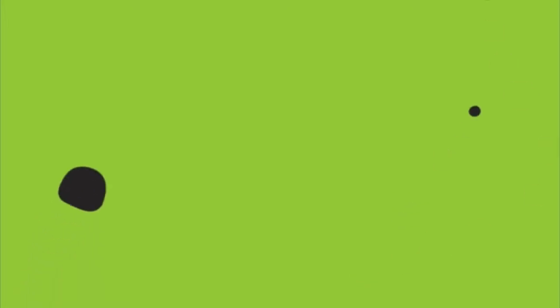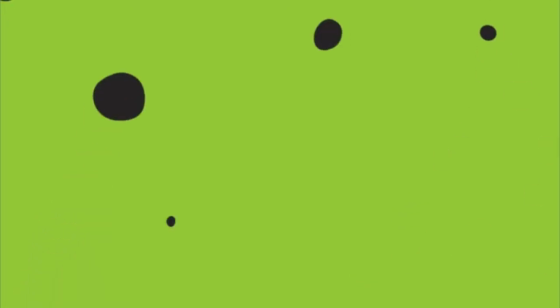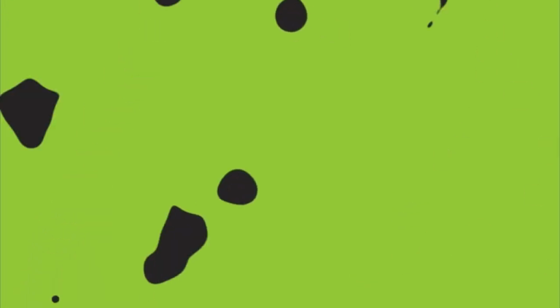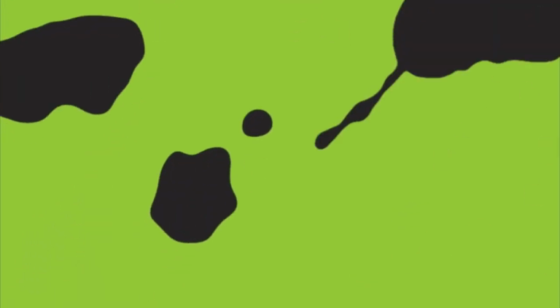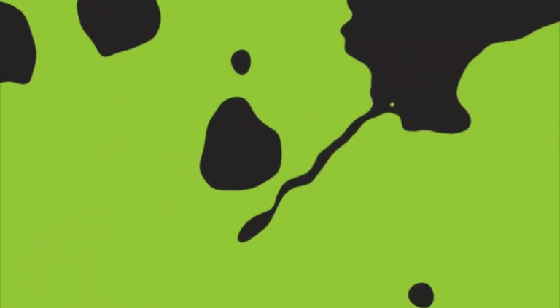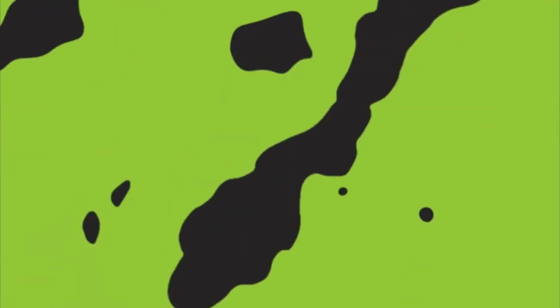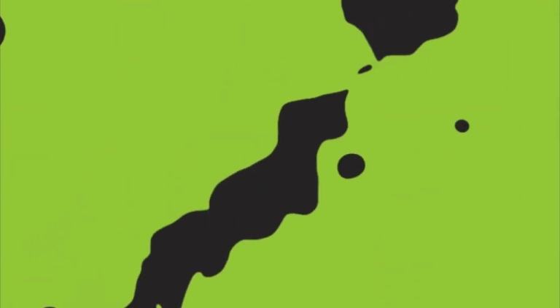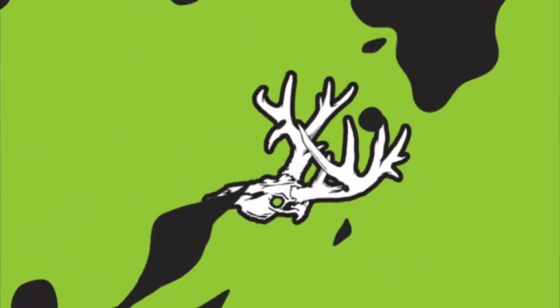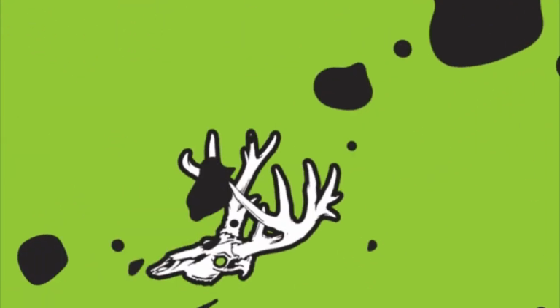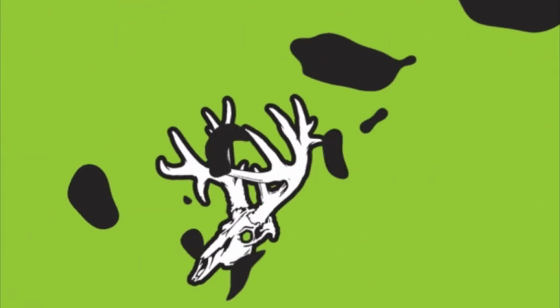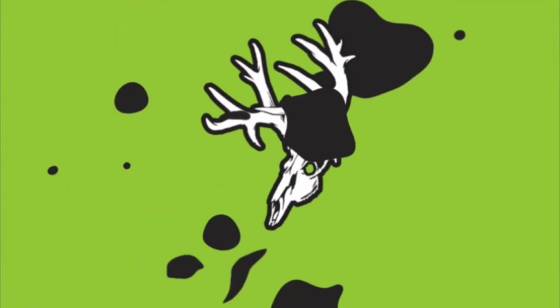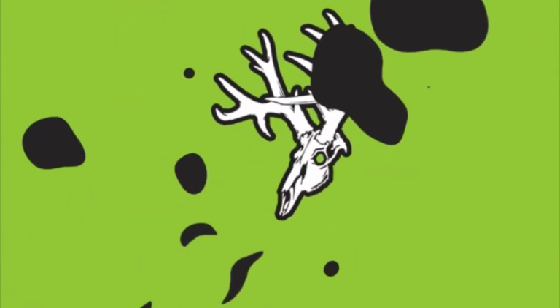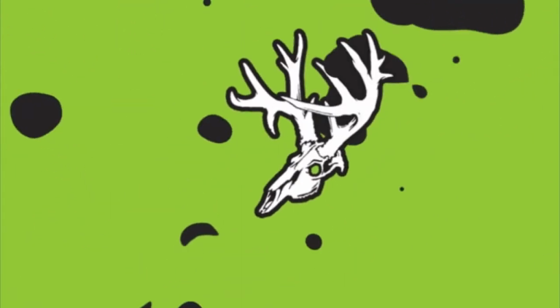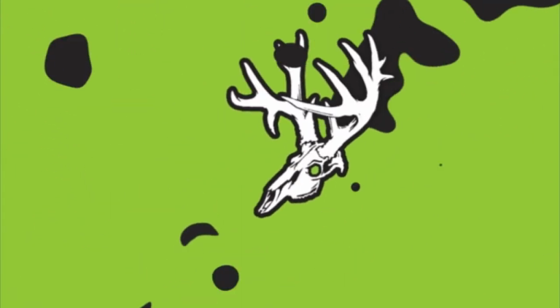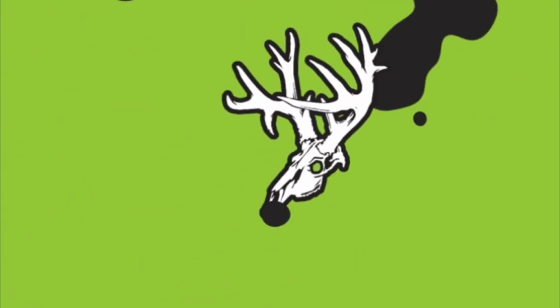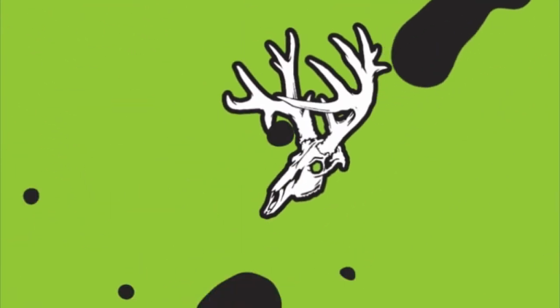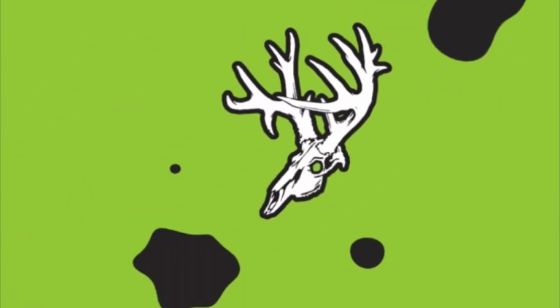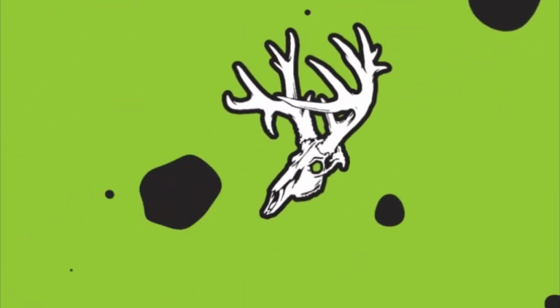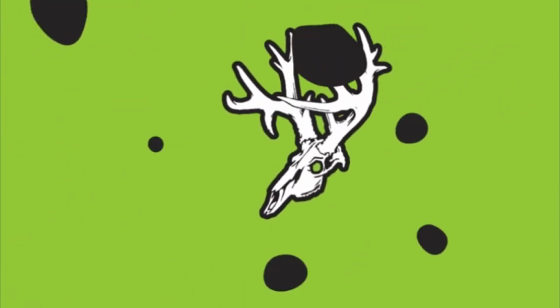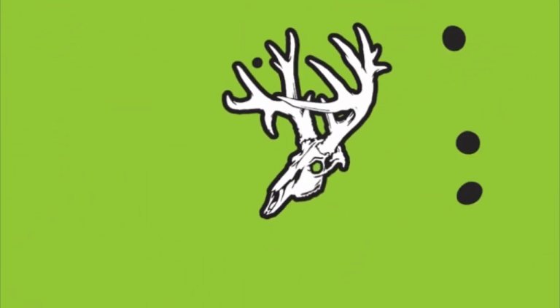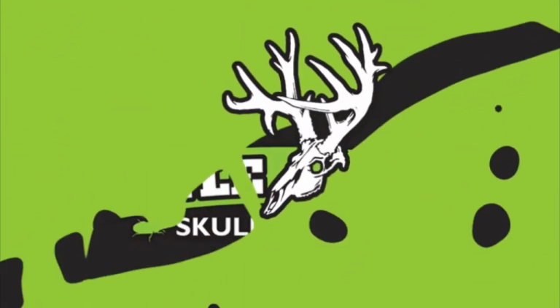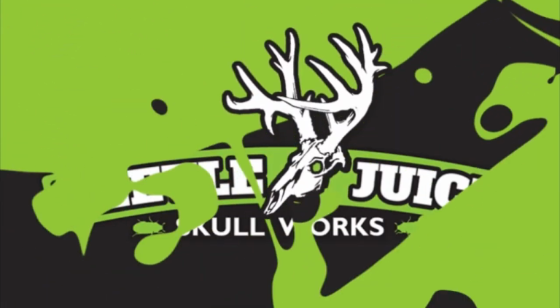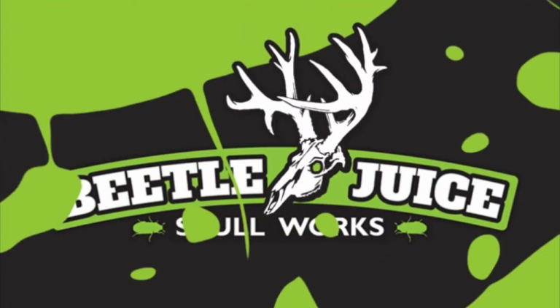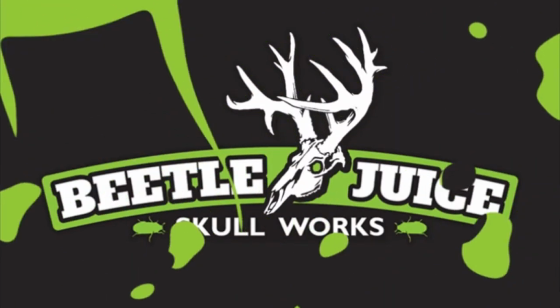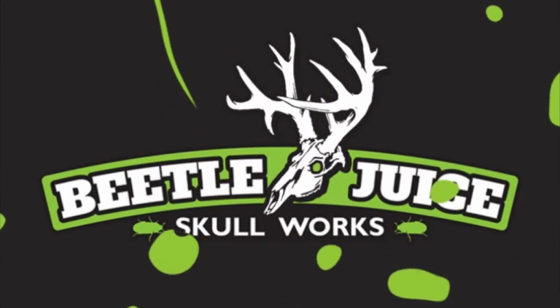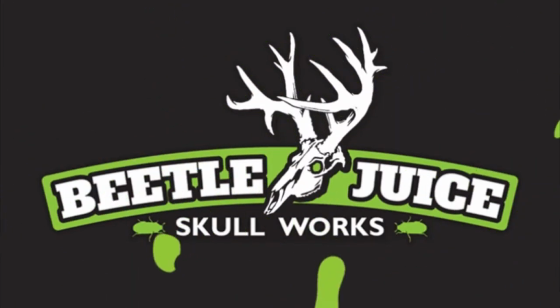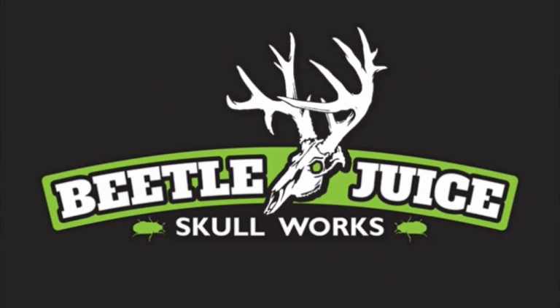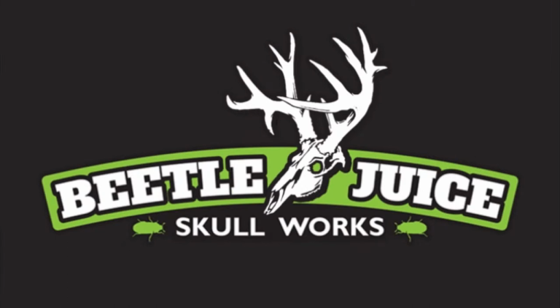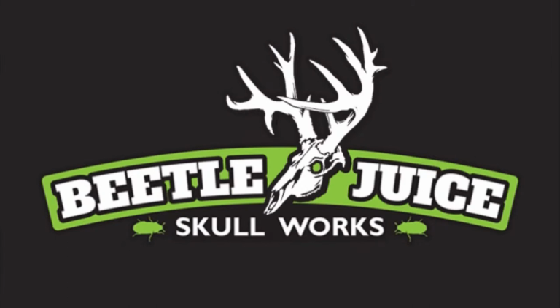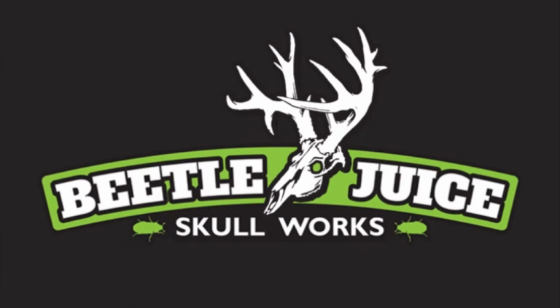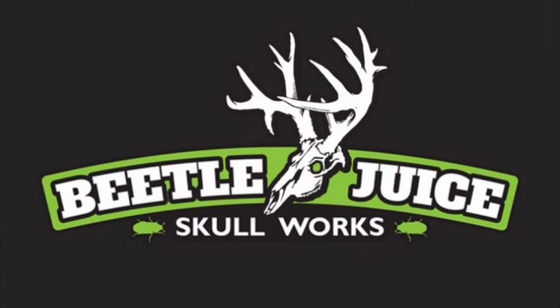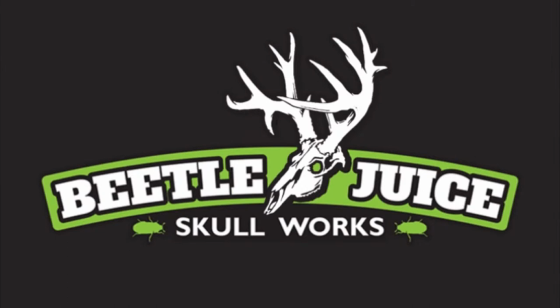Hi and welcome to Beetlejuice Skull Works. Today we're going to show you guys how to prepare an otter skull to be clean for the beetles.